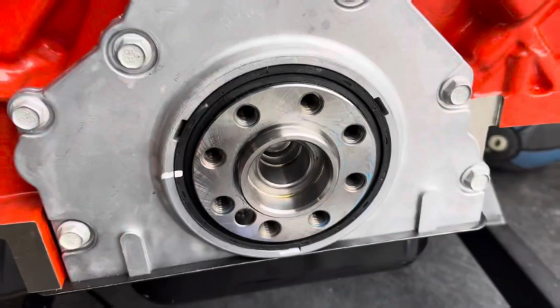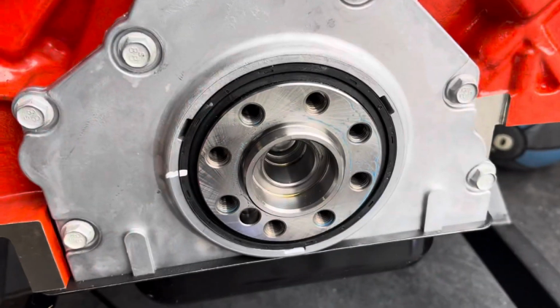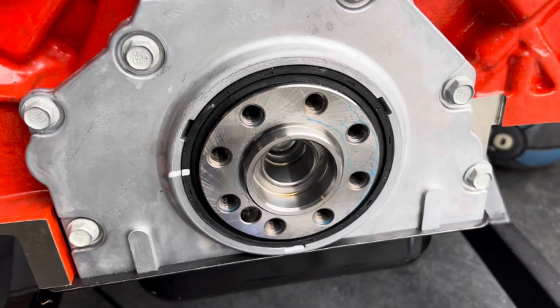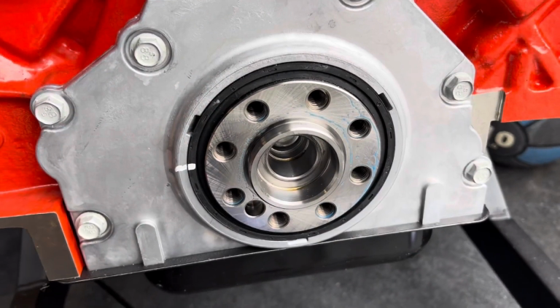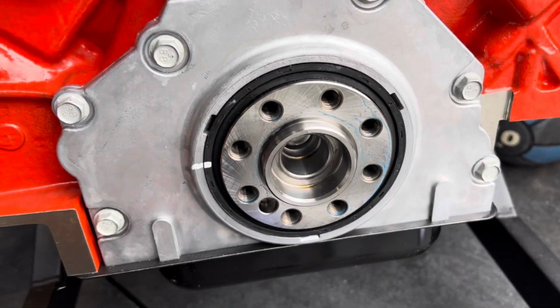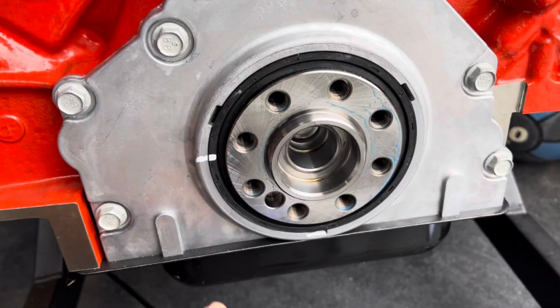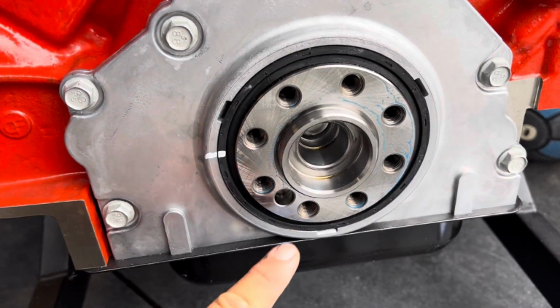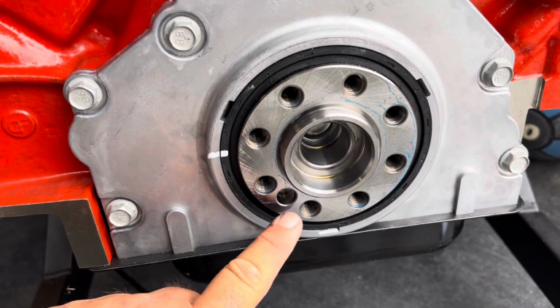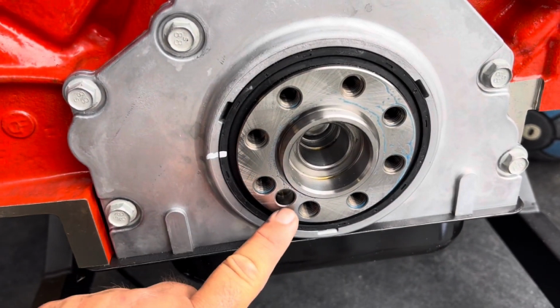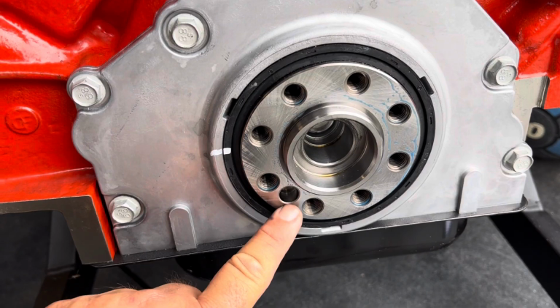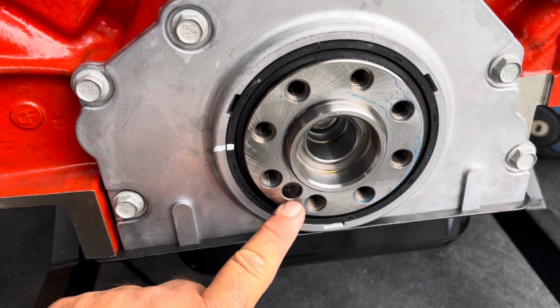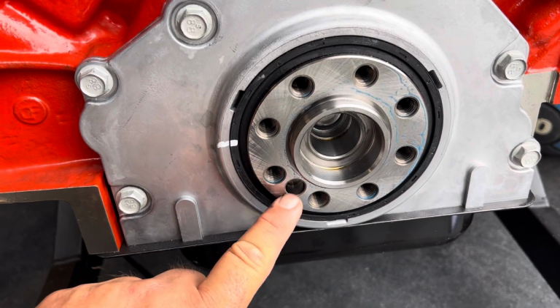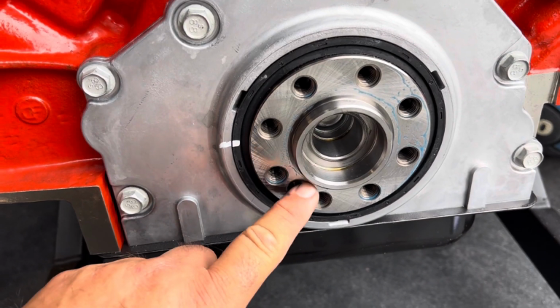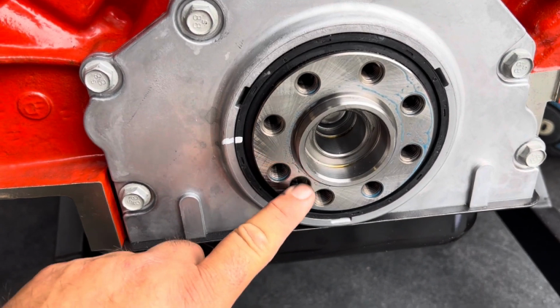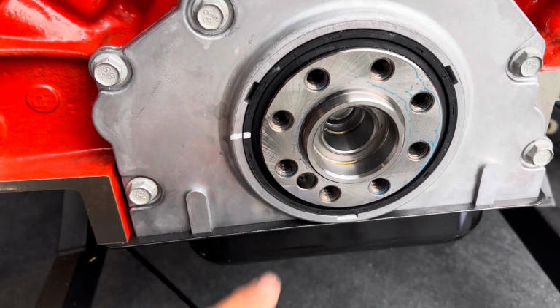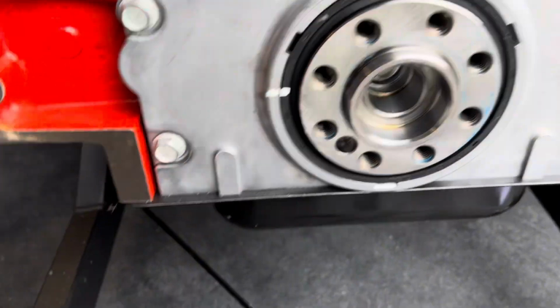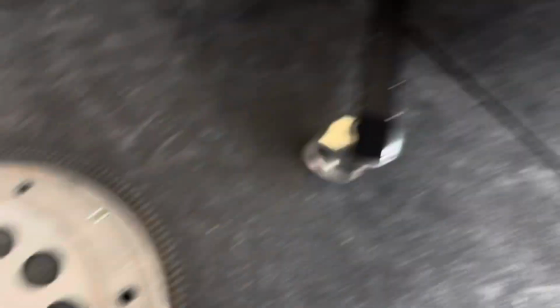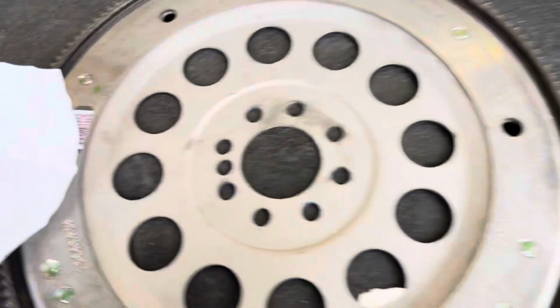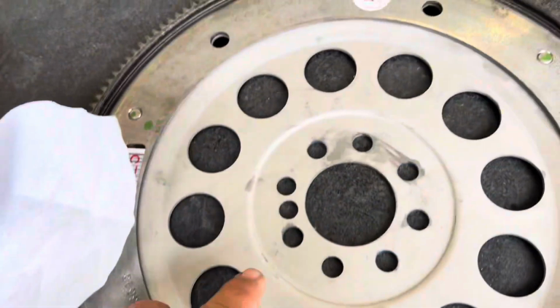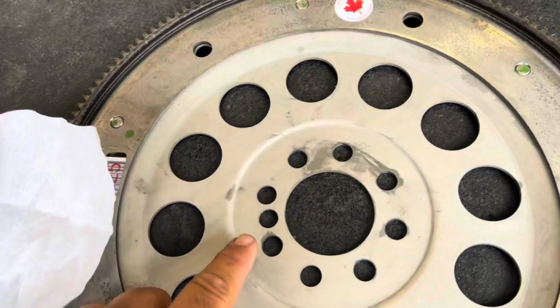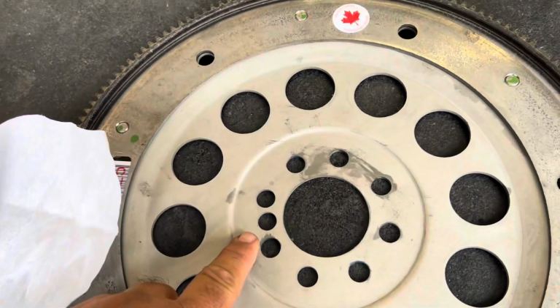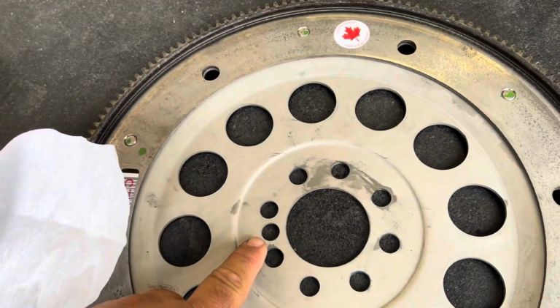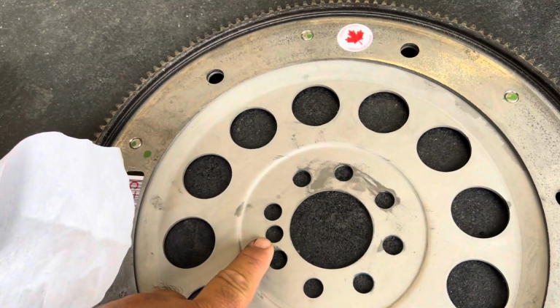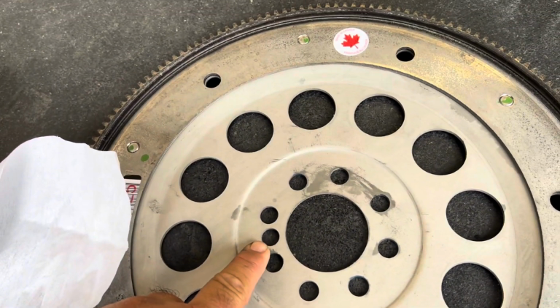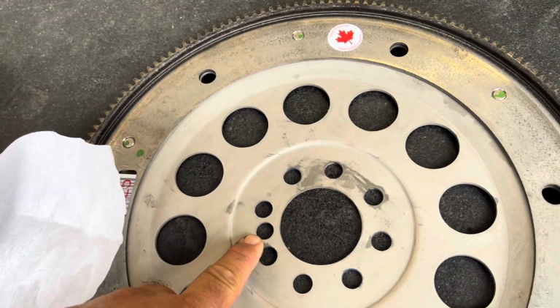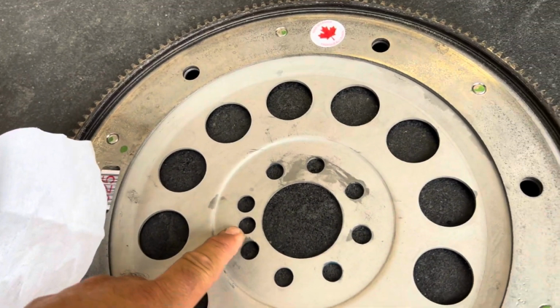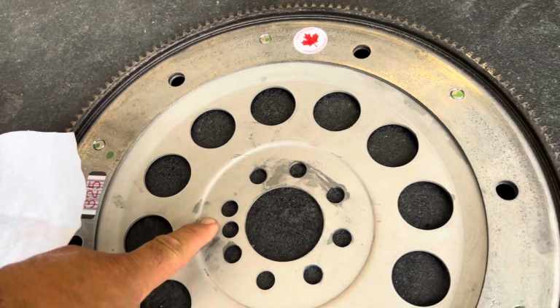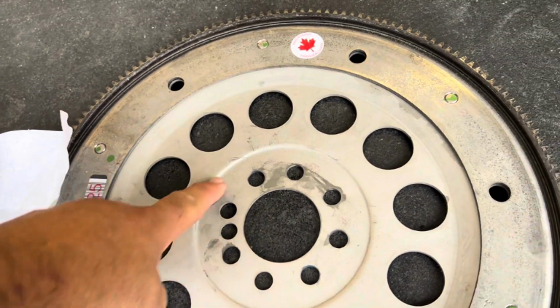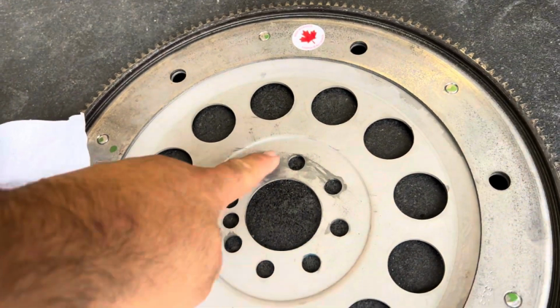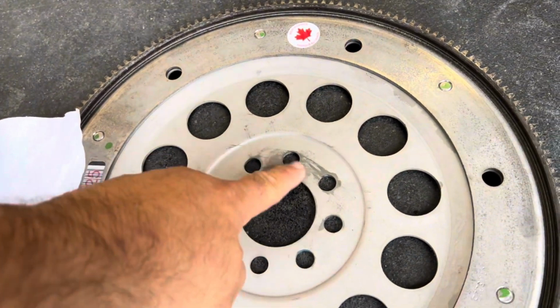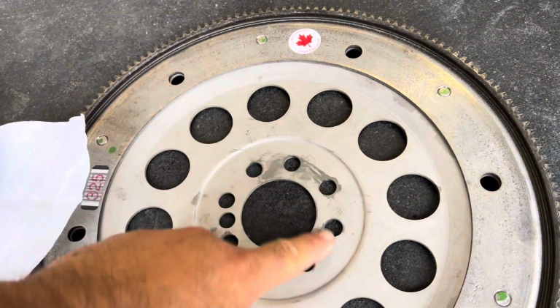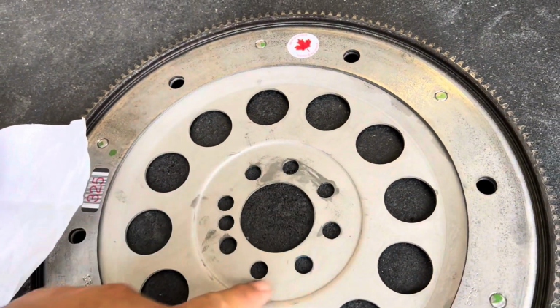Before you put your flex plate on, notice this notch here. You don't want to line up with that — that way the rest of these bolt holes line up correctly.